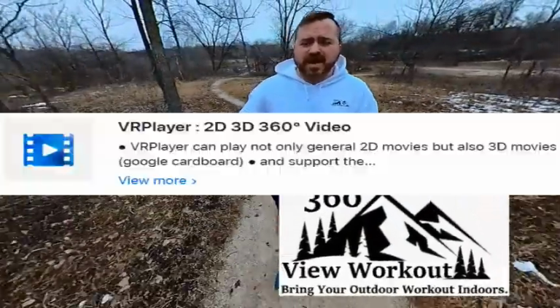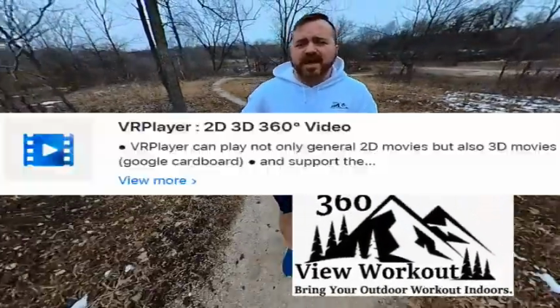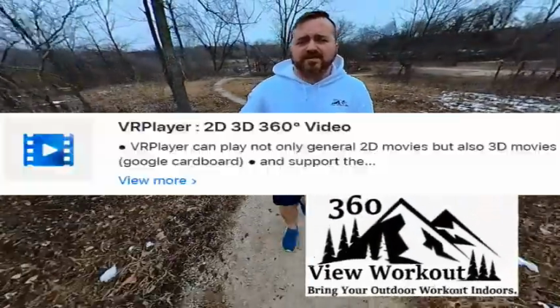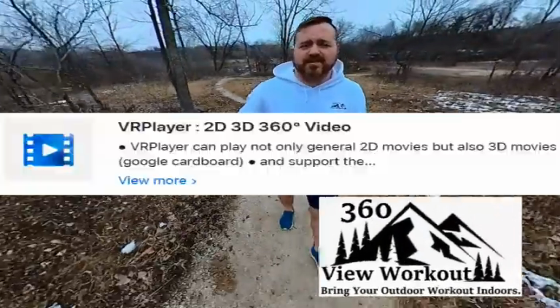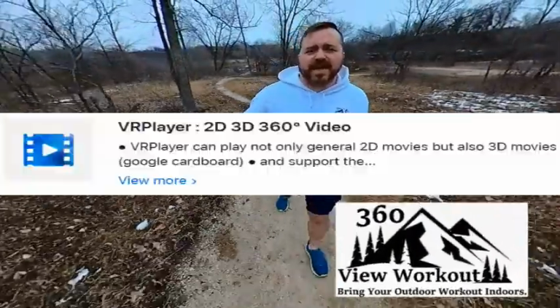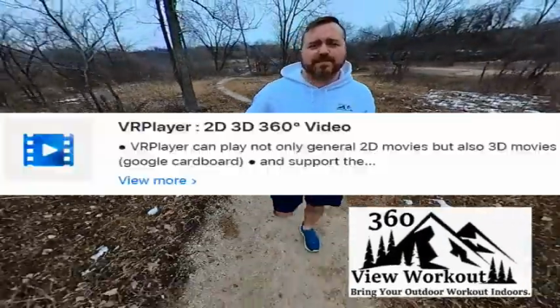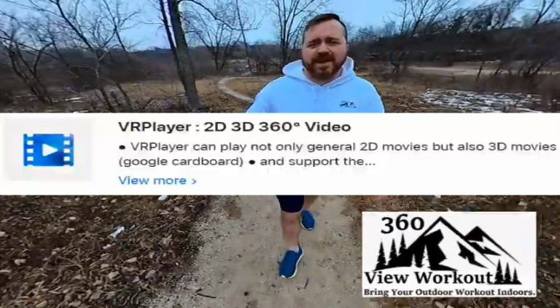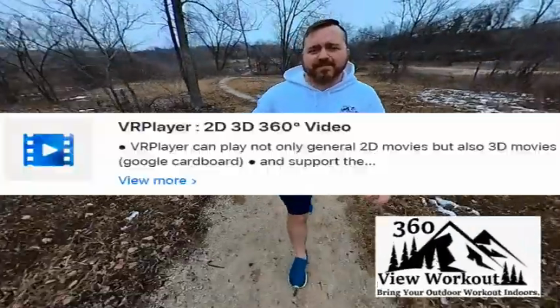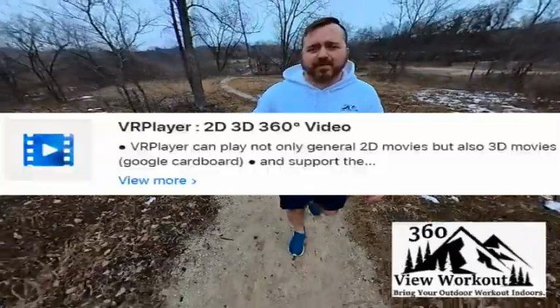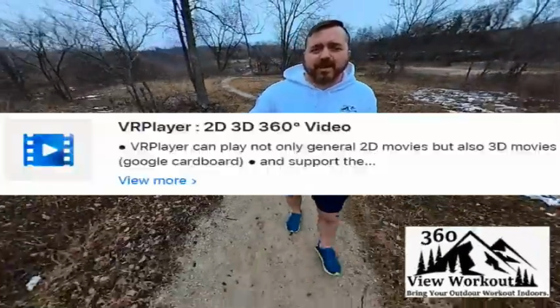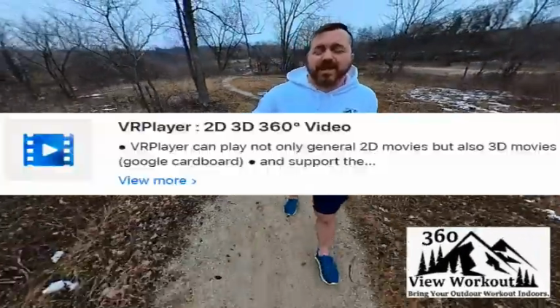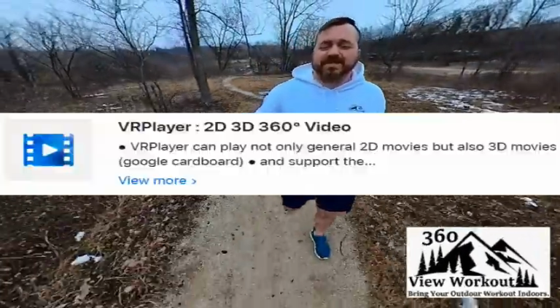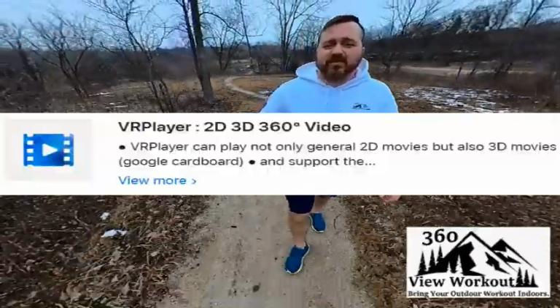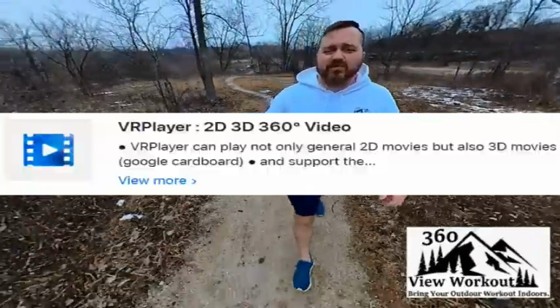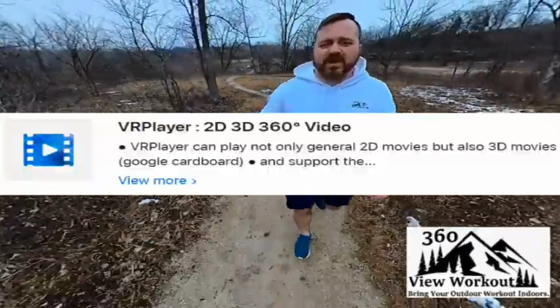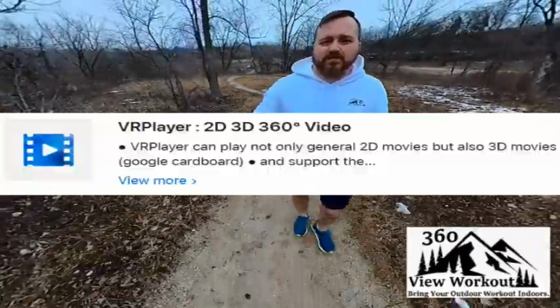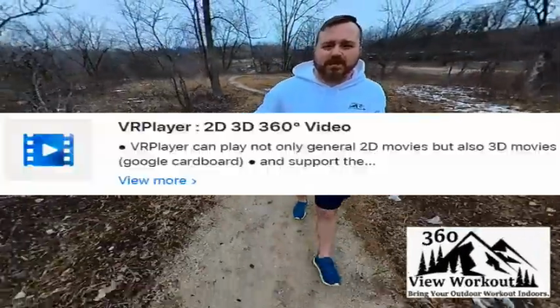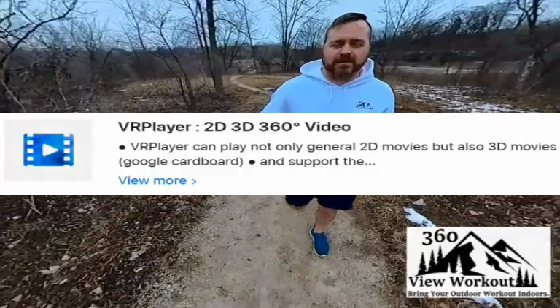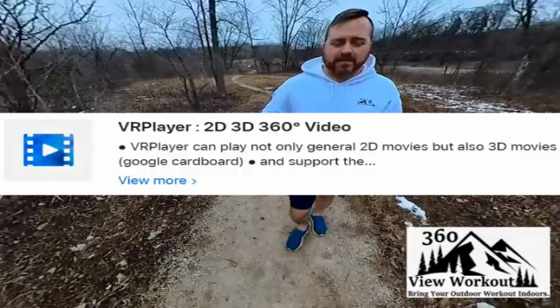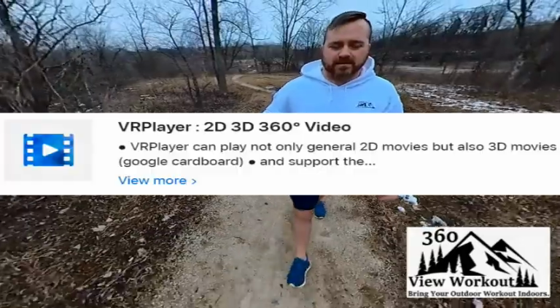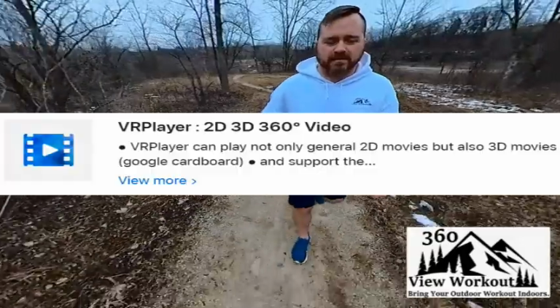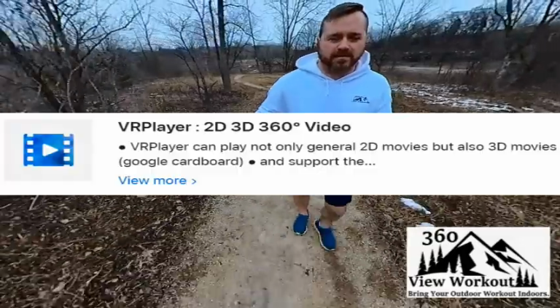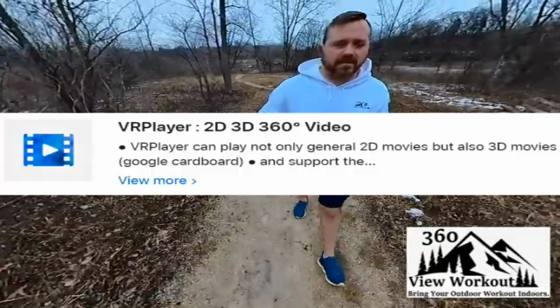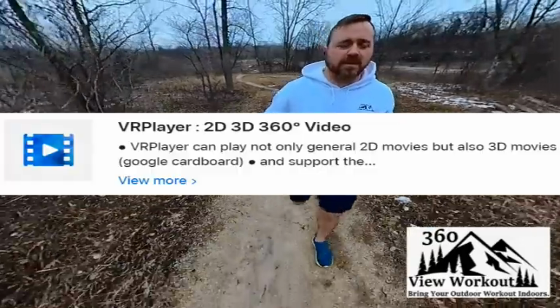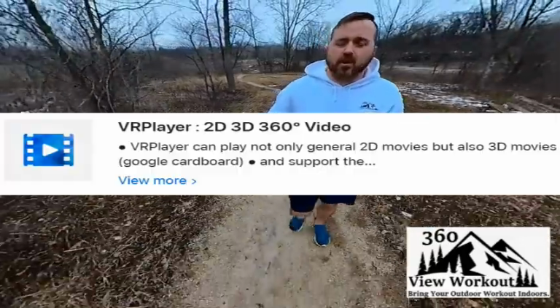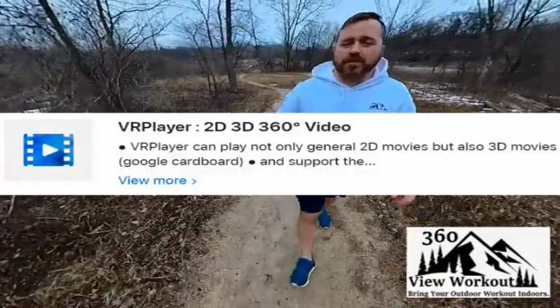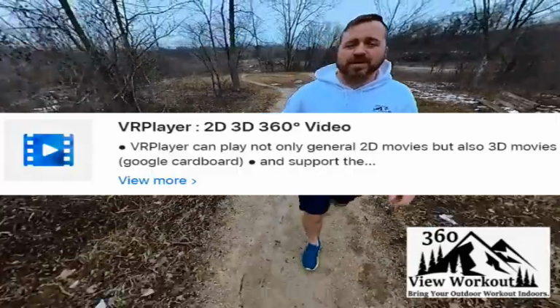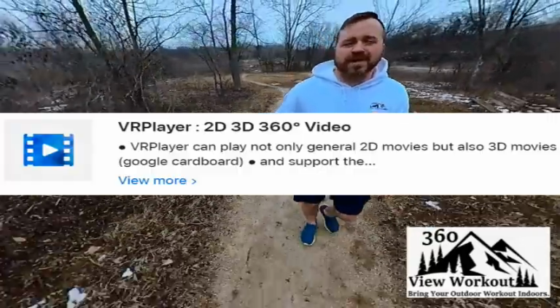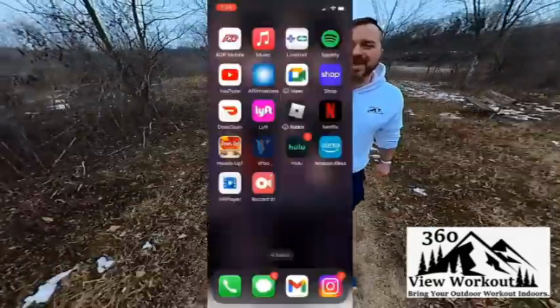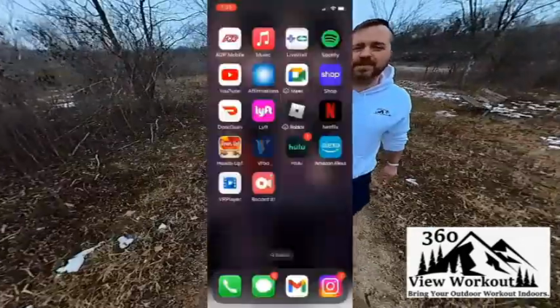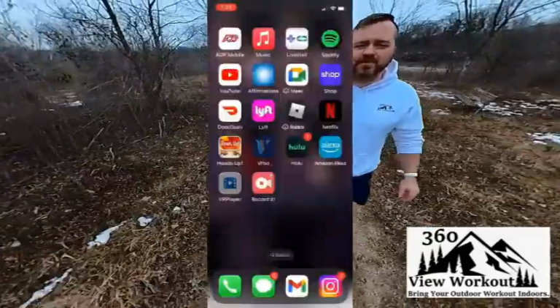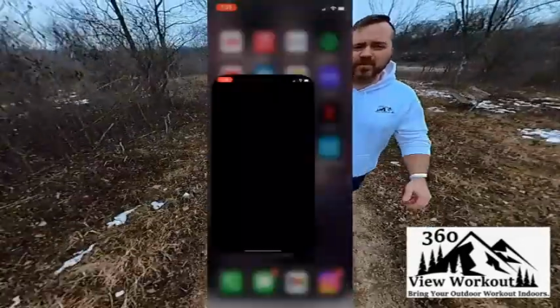Enter the Apple App Store and download VR Player. Open it and tap on YouTube.